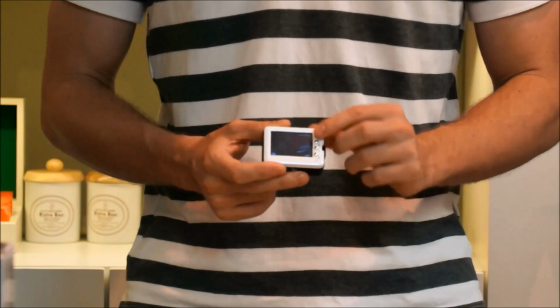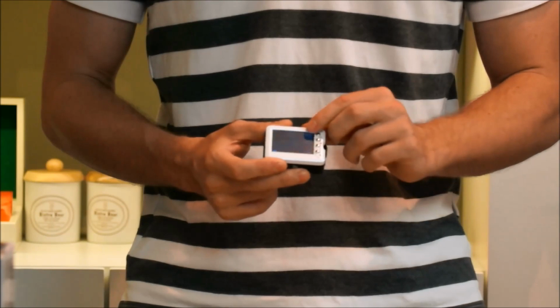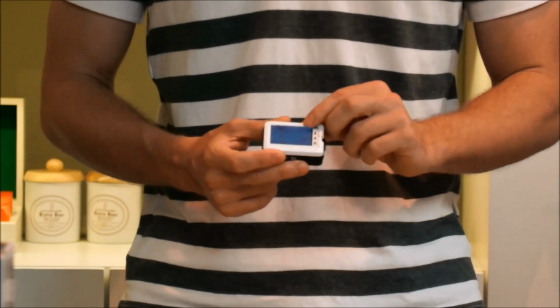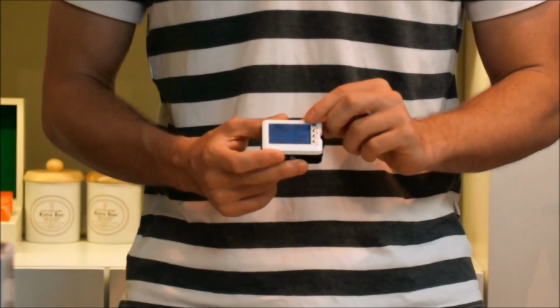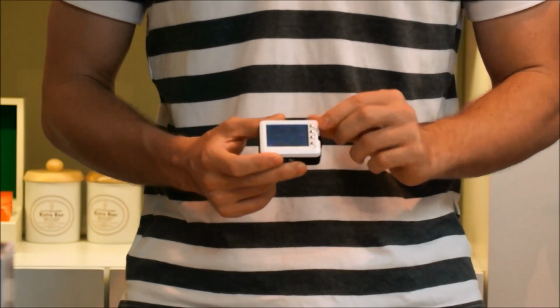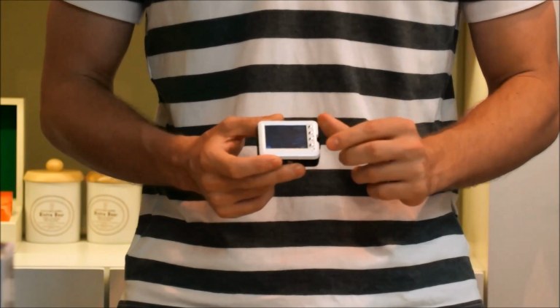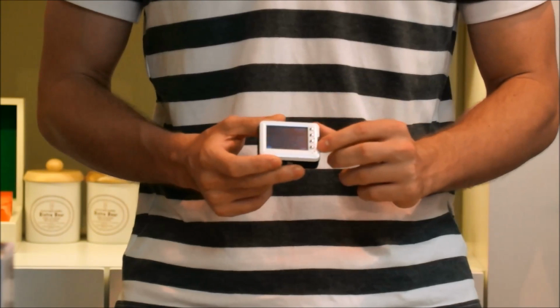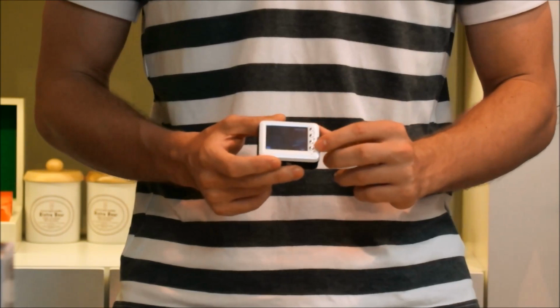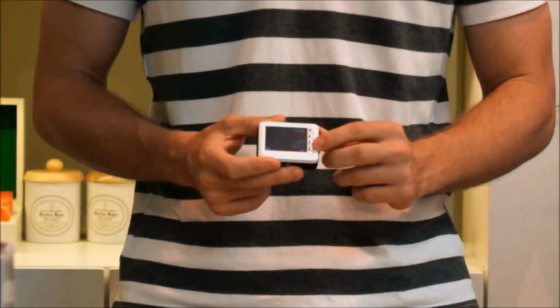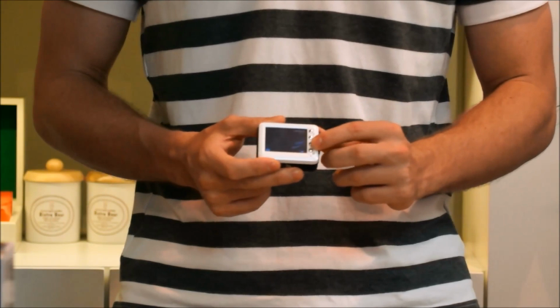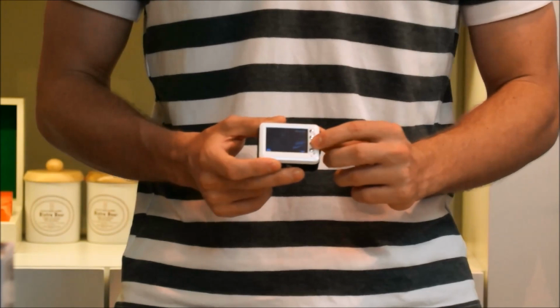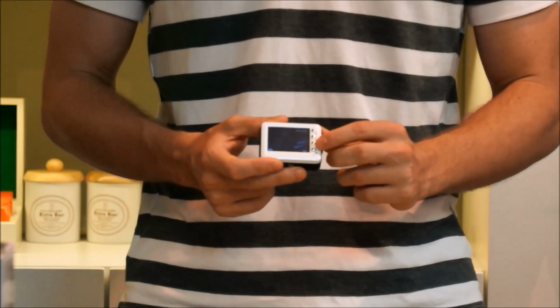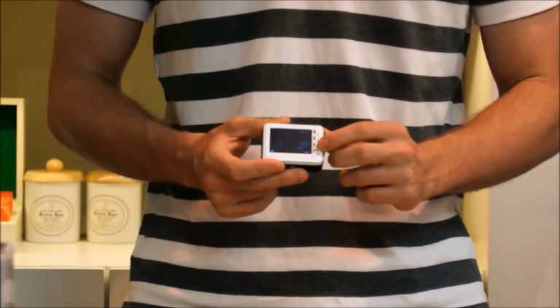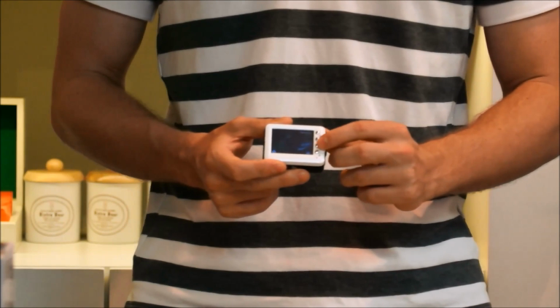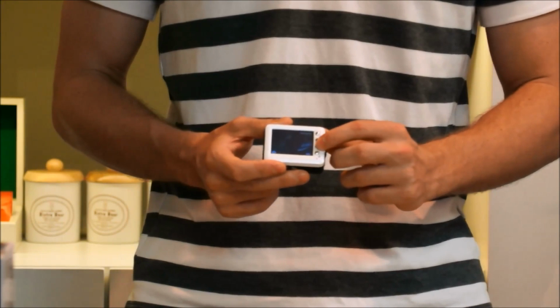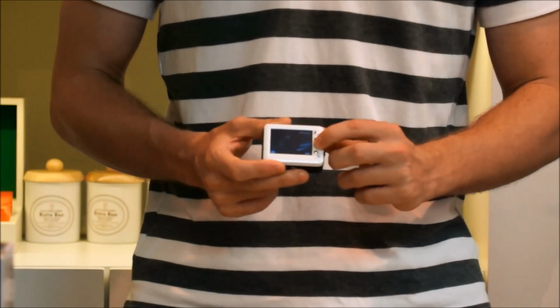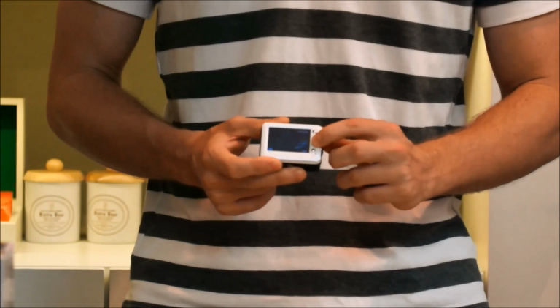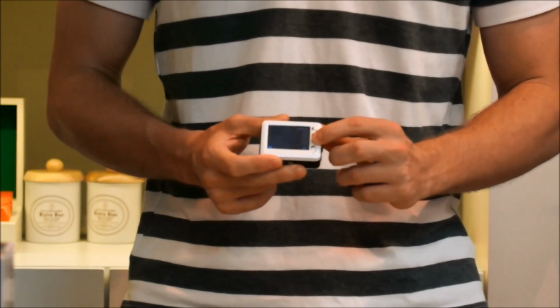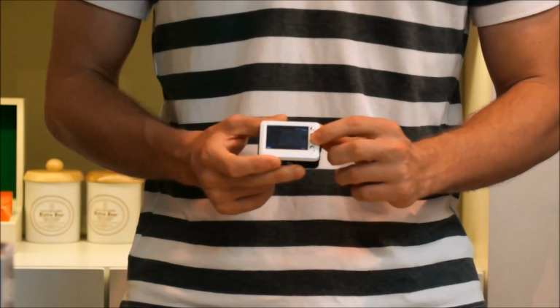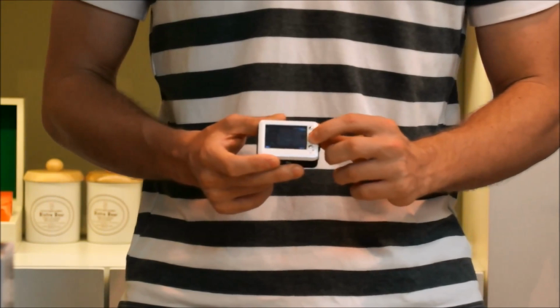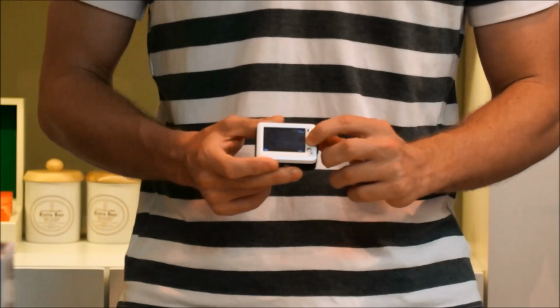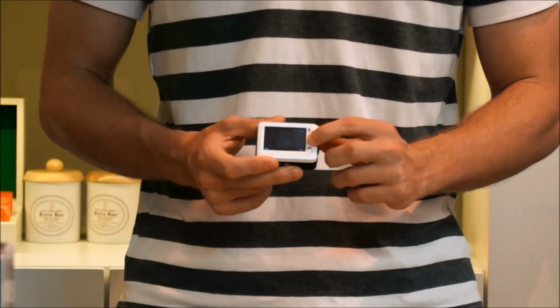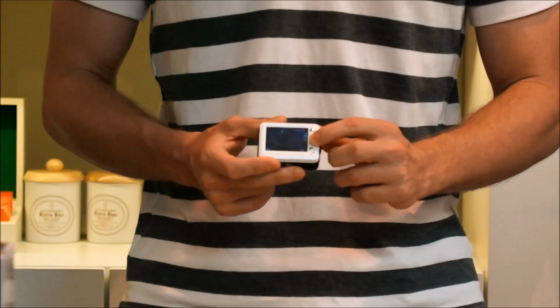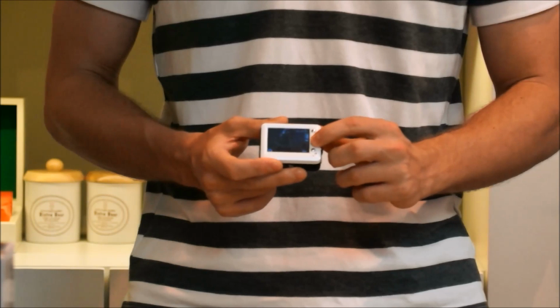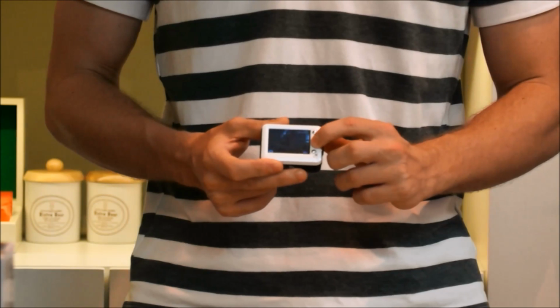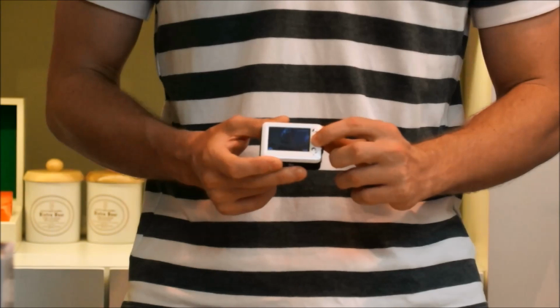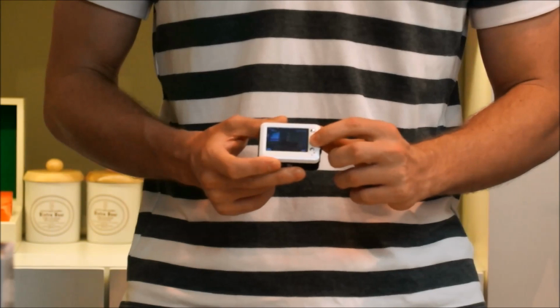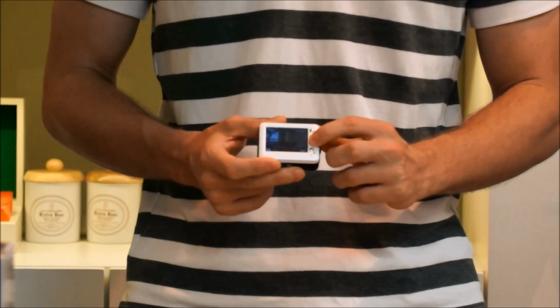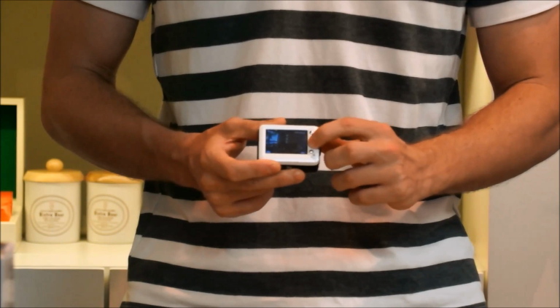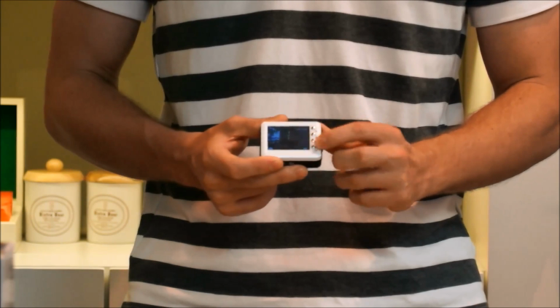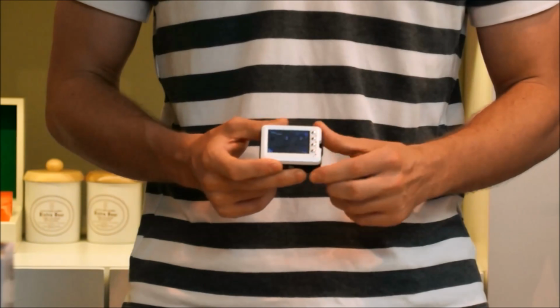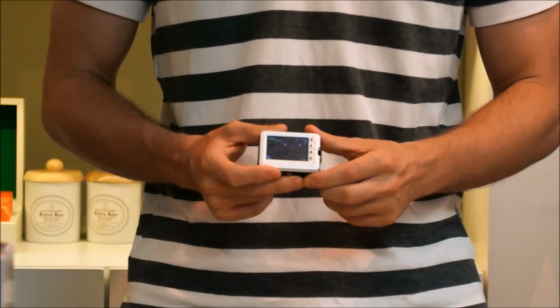And now we're in preview mode. I can go down and see all my photos and videos in preview mode.